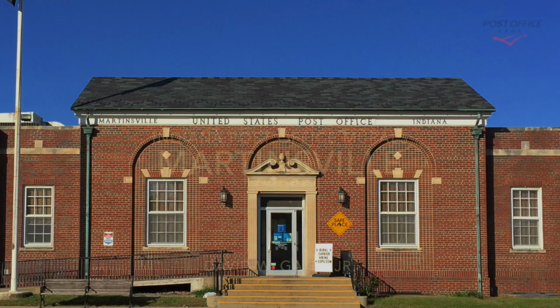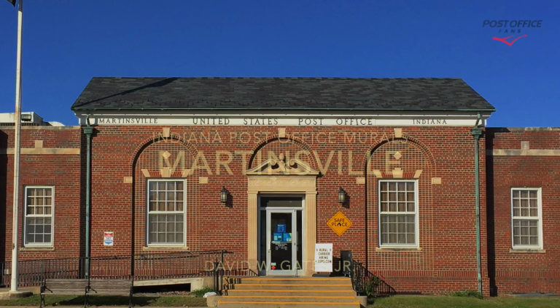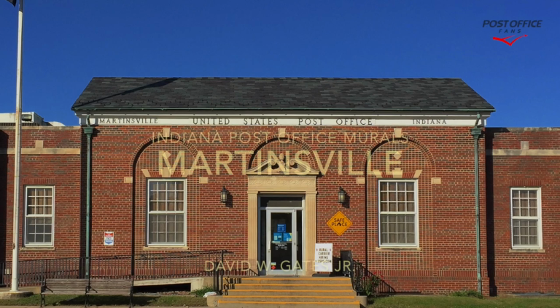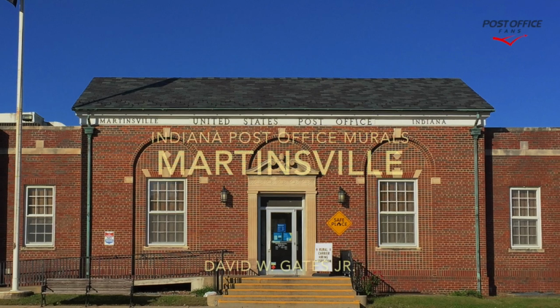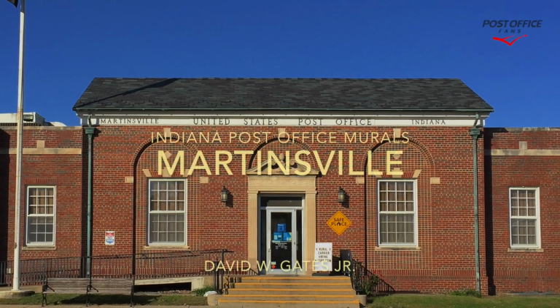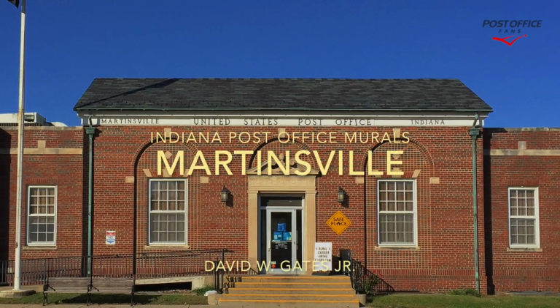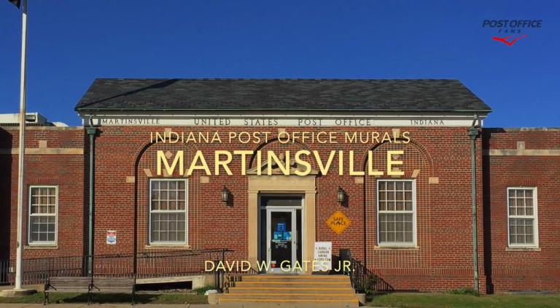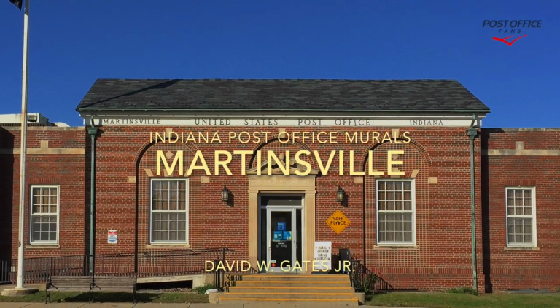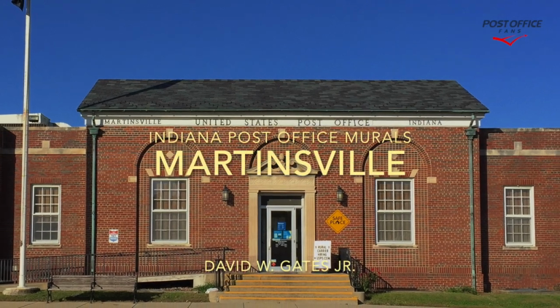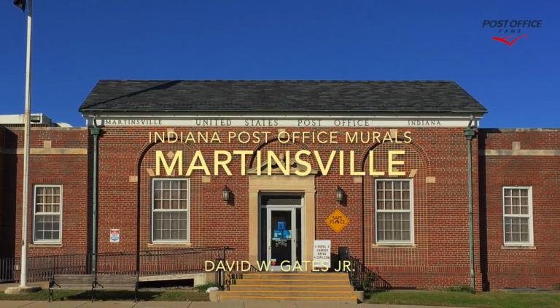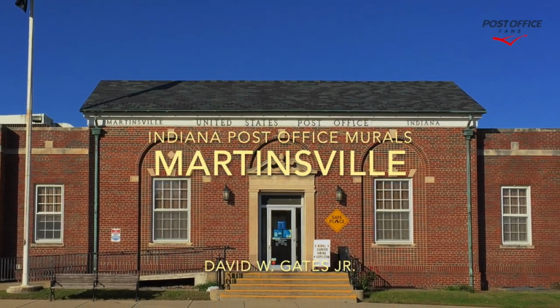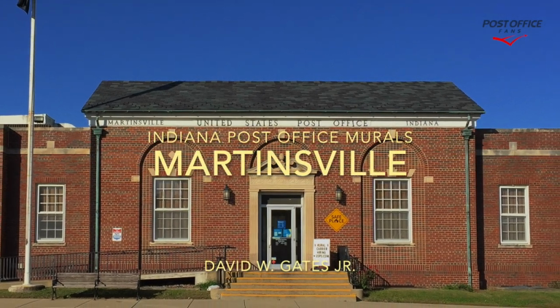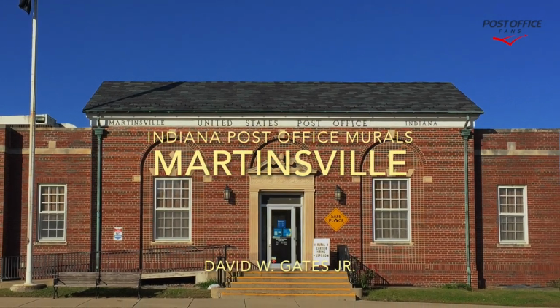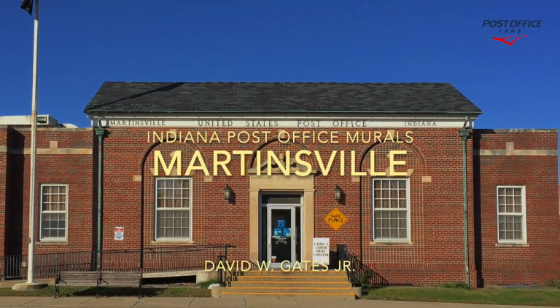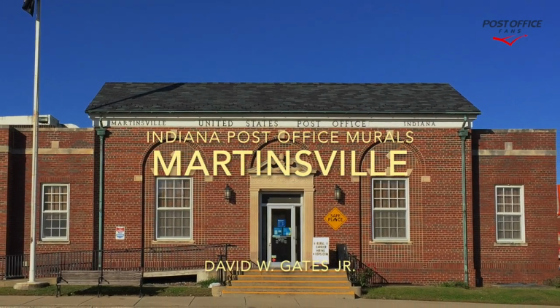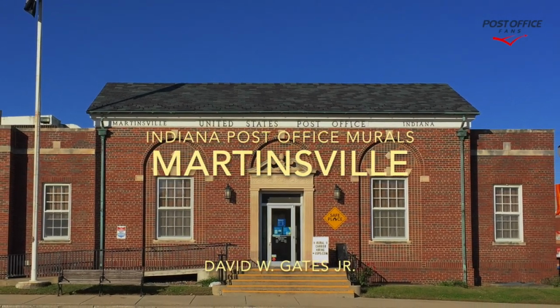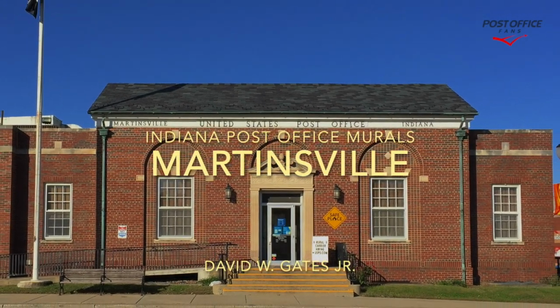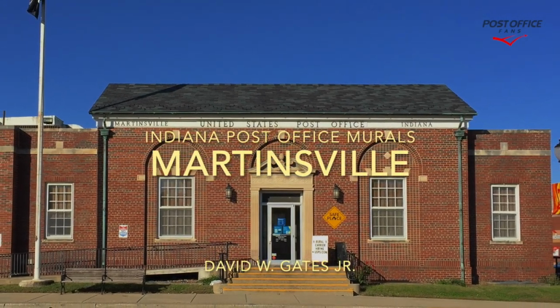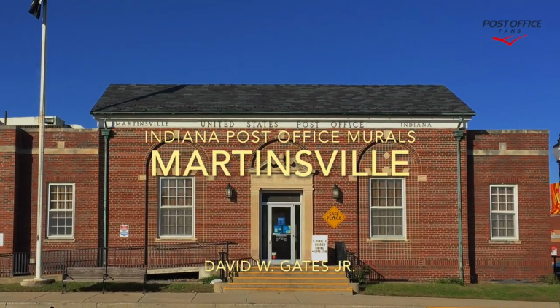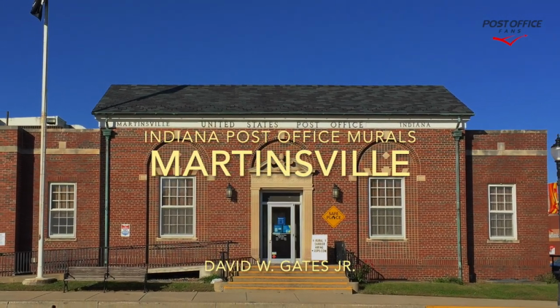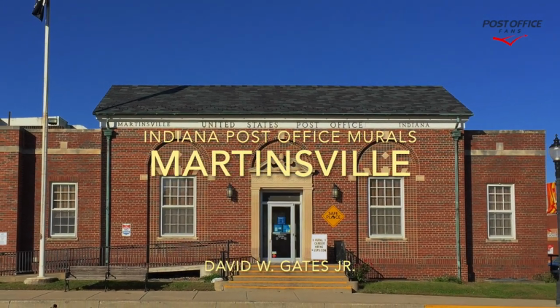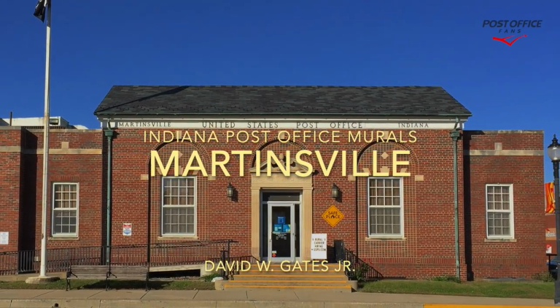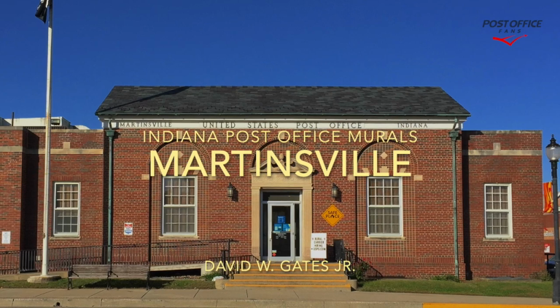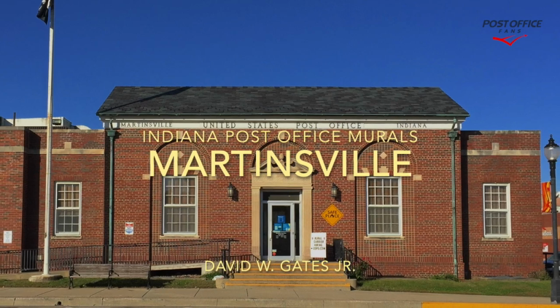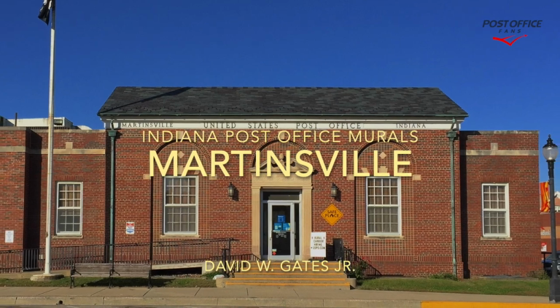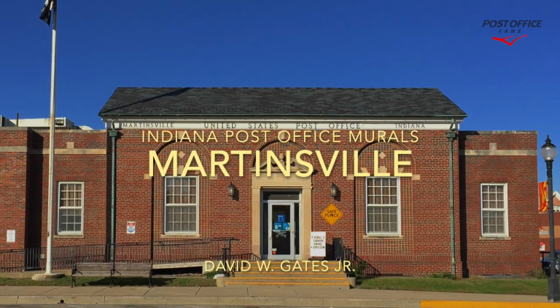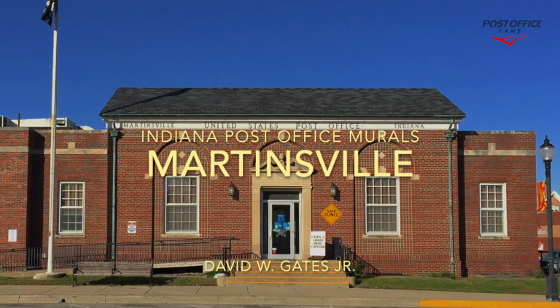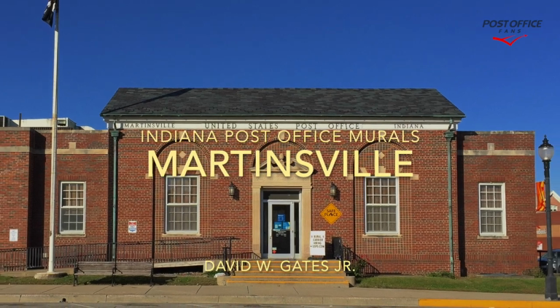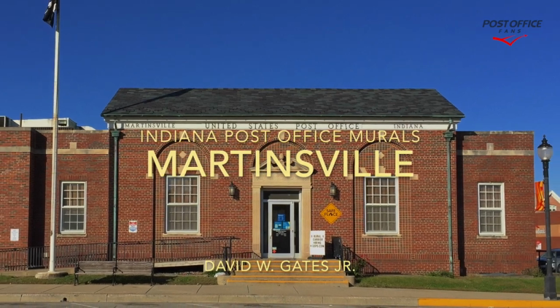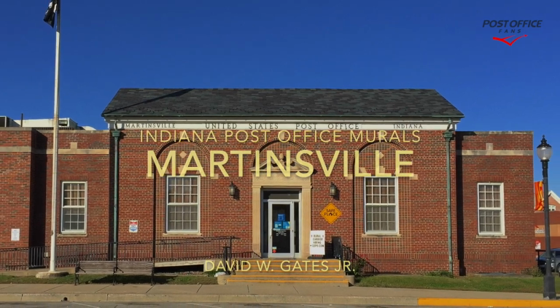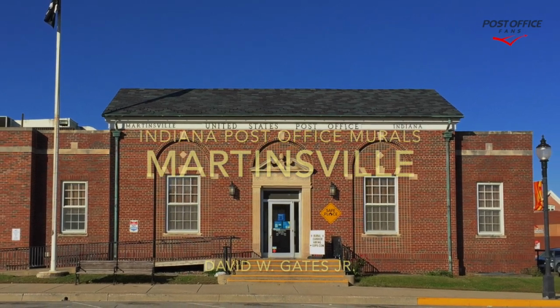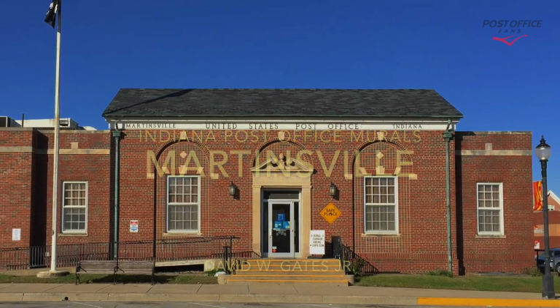Hi and welcome back to another Indiana post office mural video. Today we're taking a look at the Martinsville Indiana building and mural.